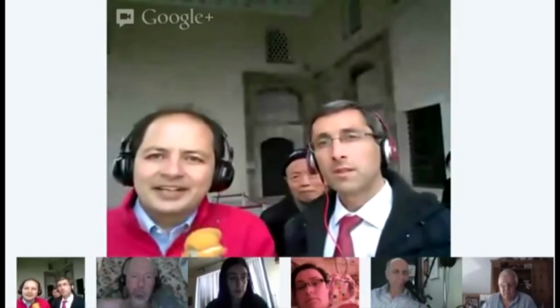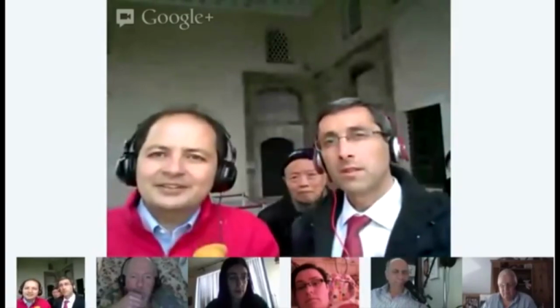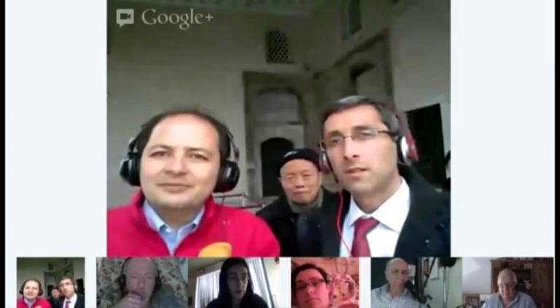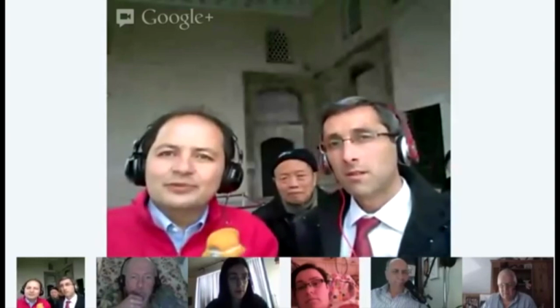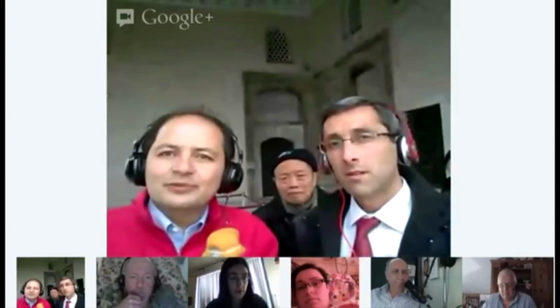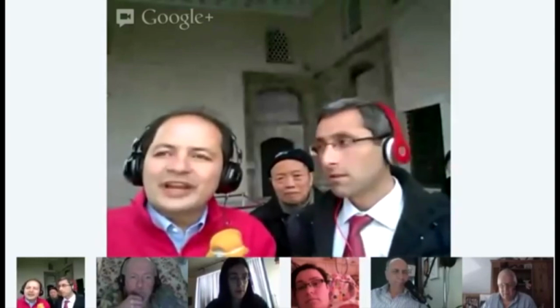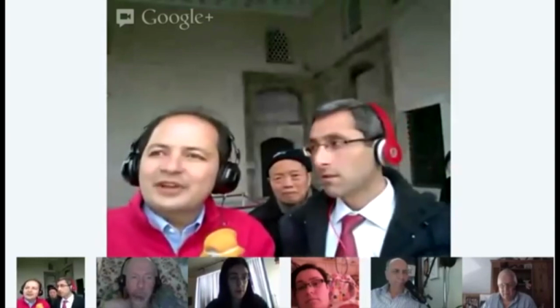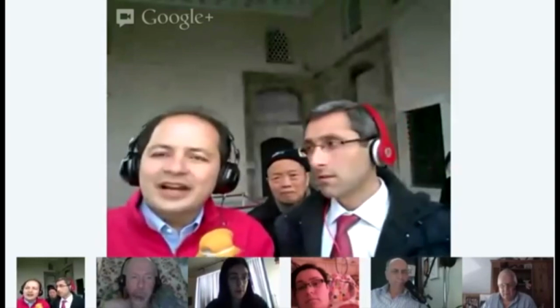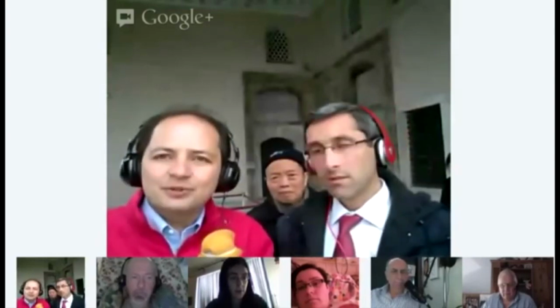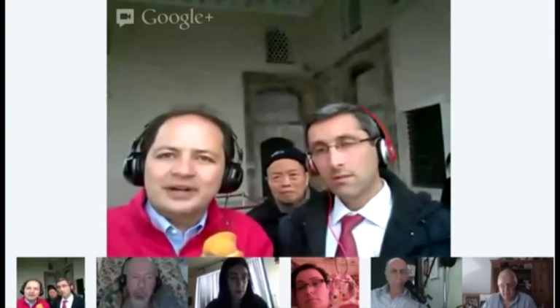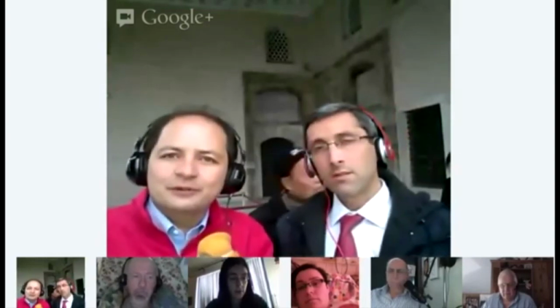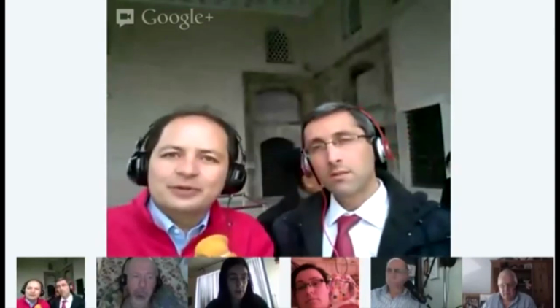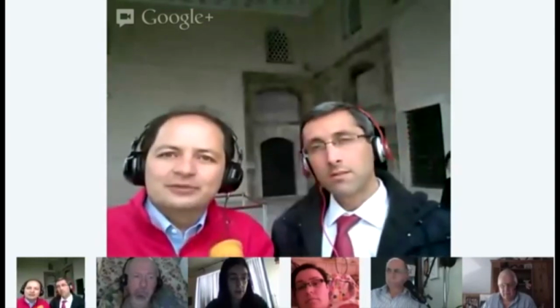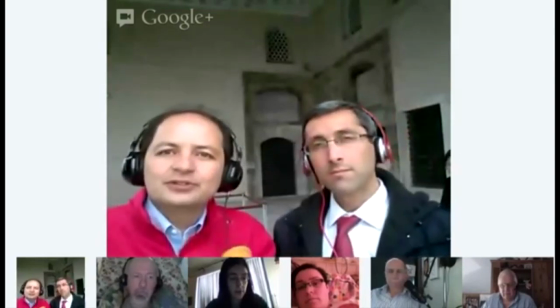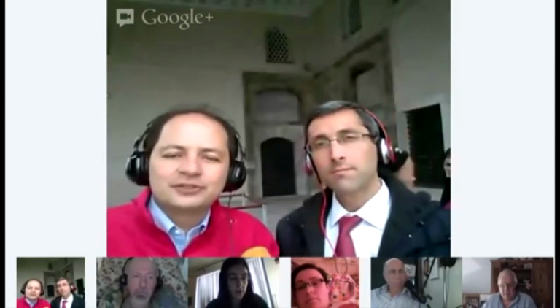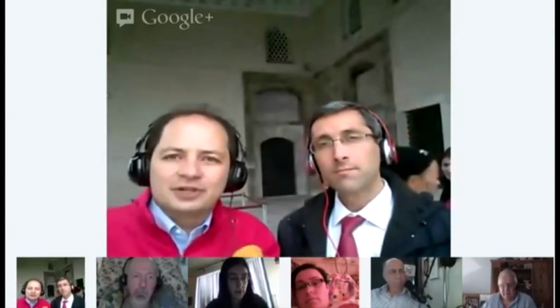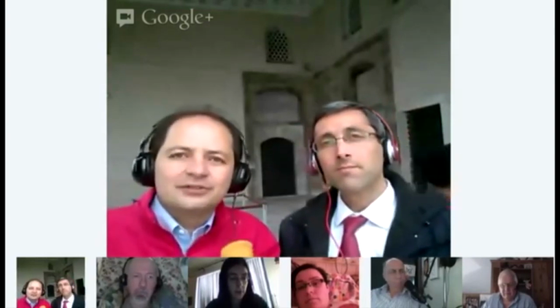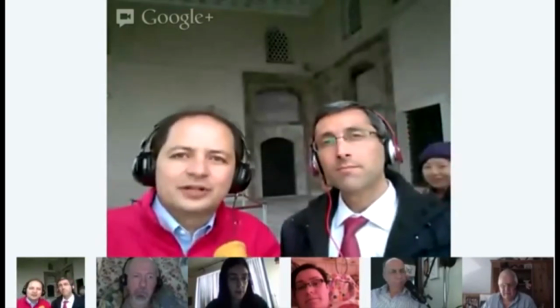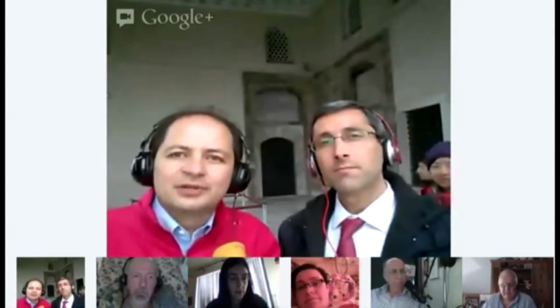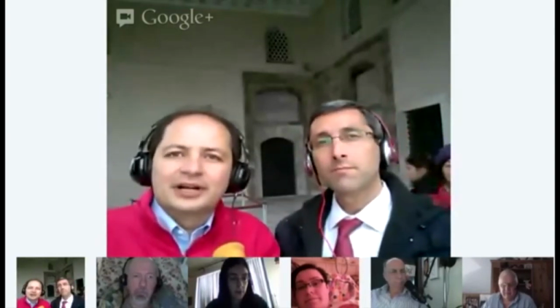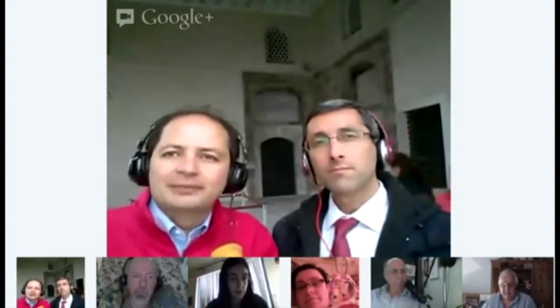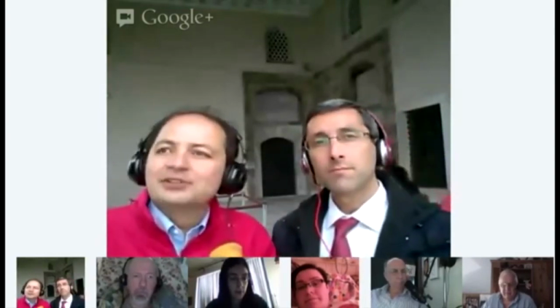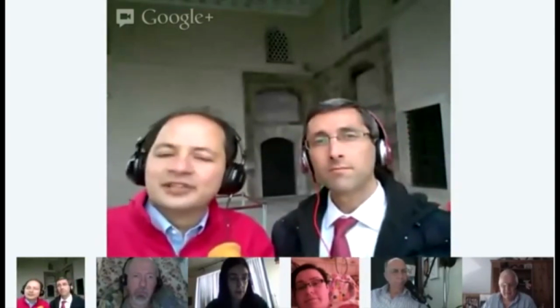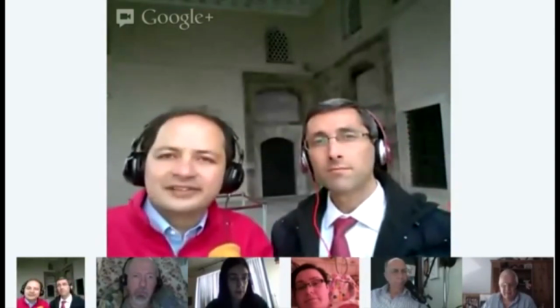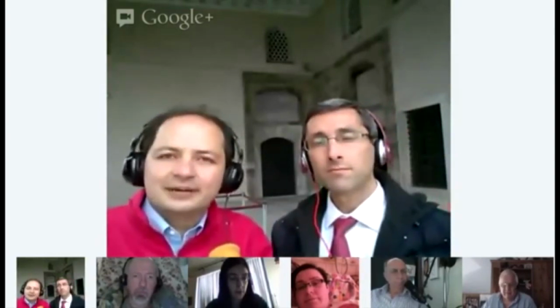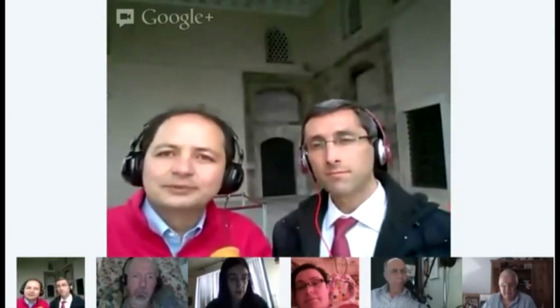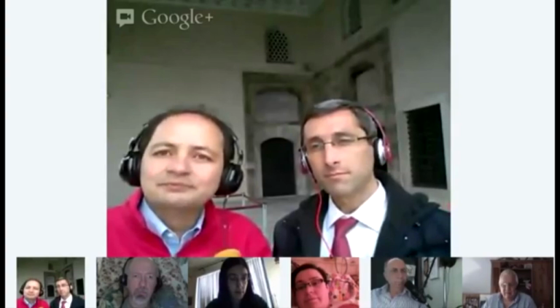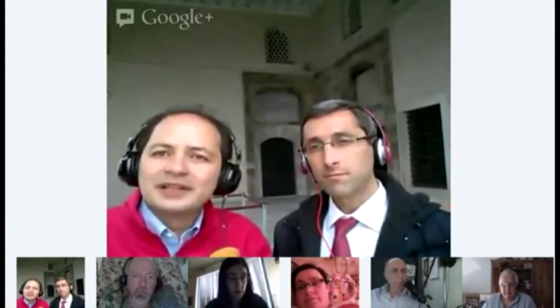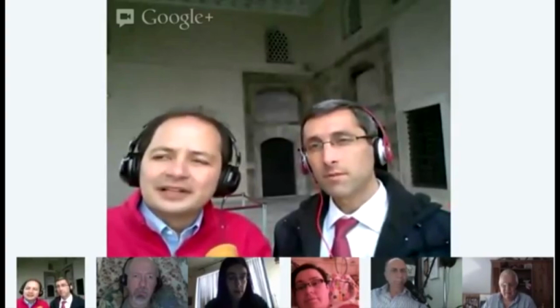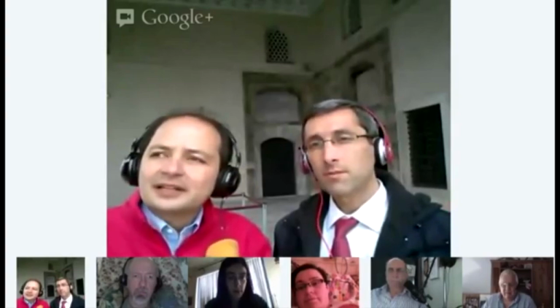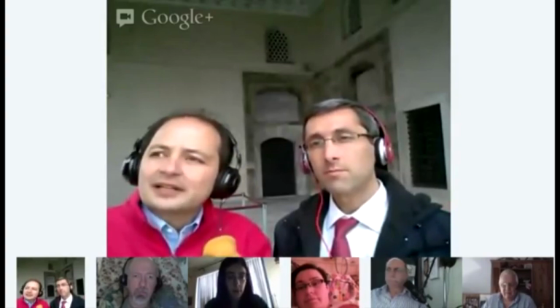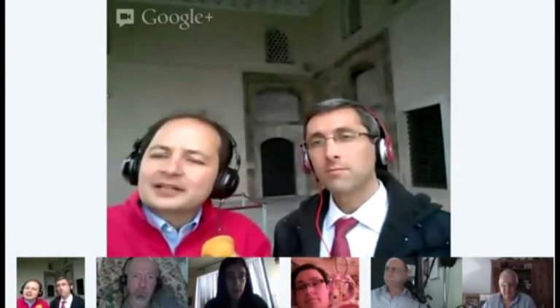Good morning! Hello everybody! Today we are happy to perform our virtual photo walk from beautiful Istanbul.